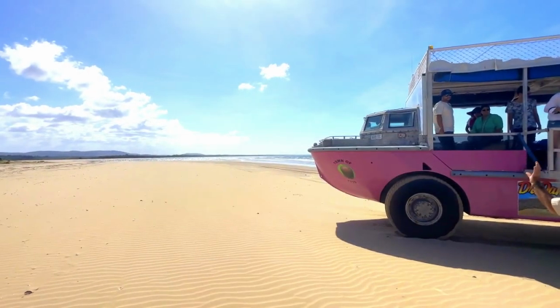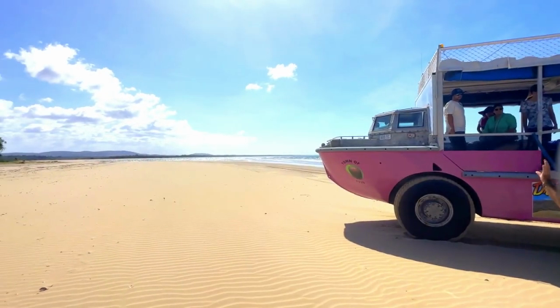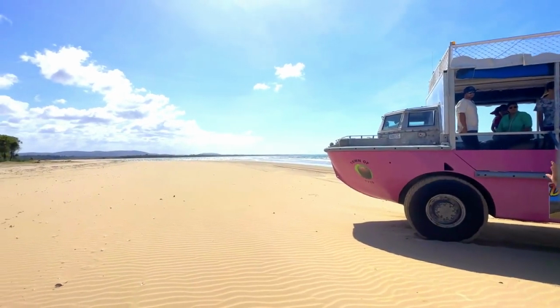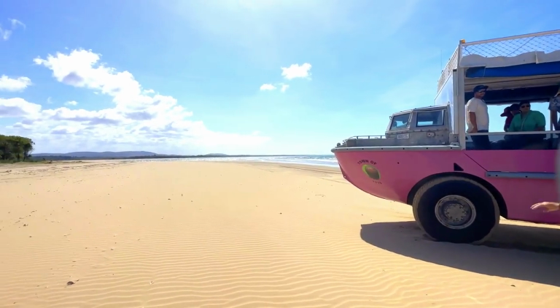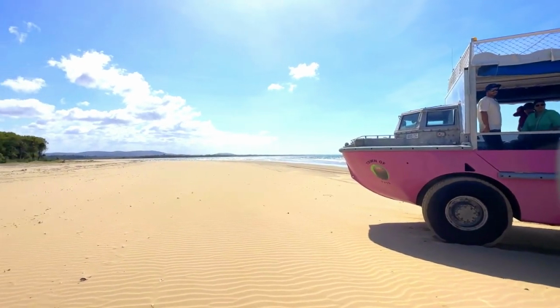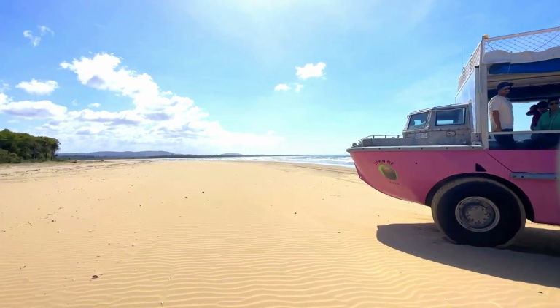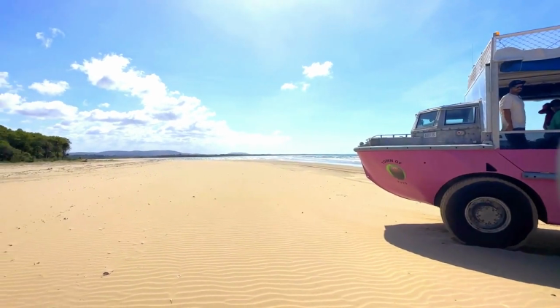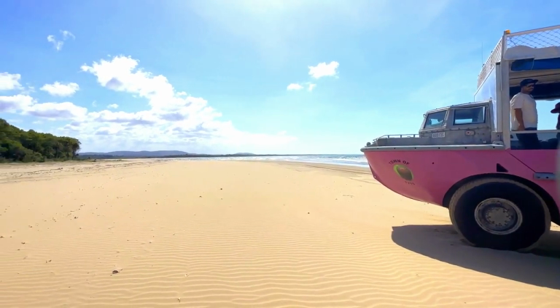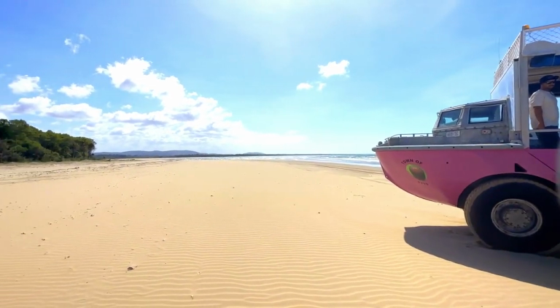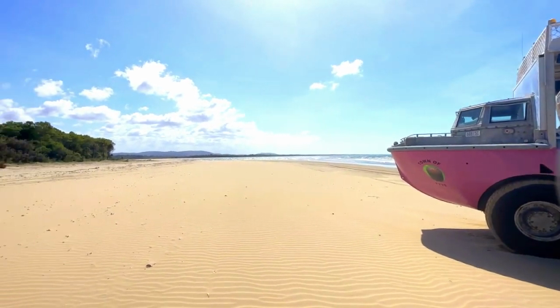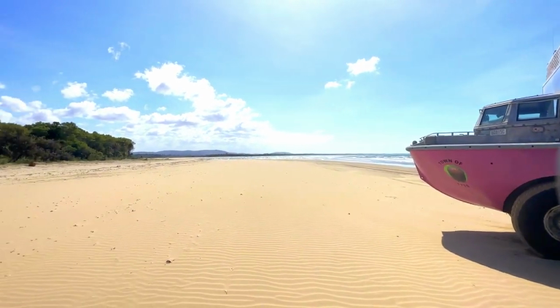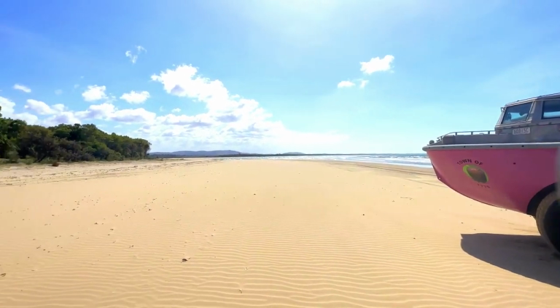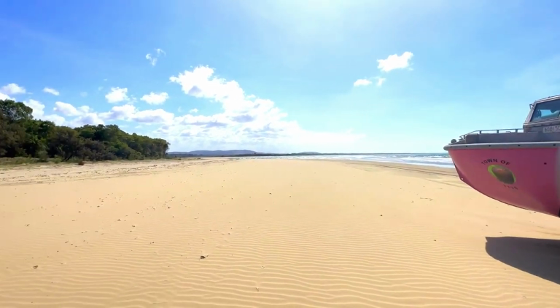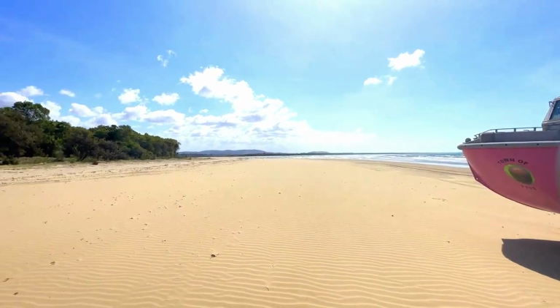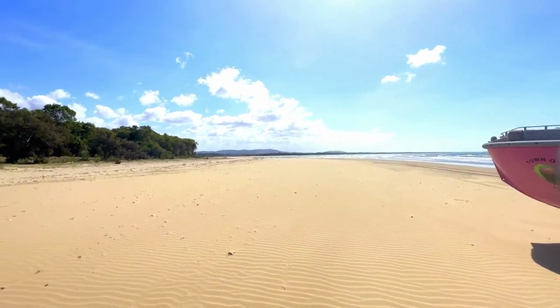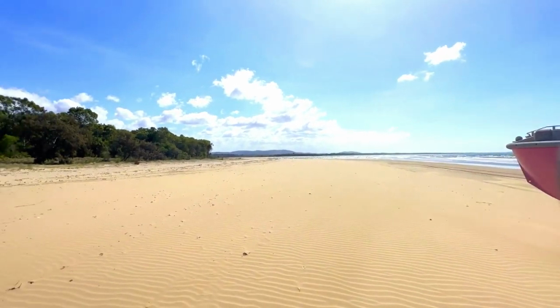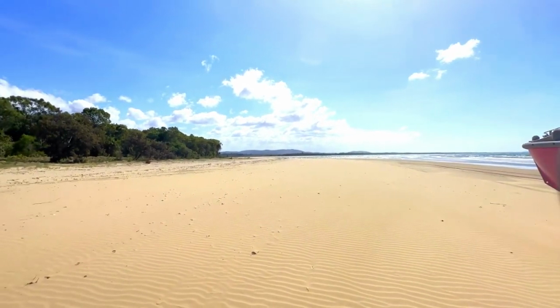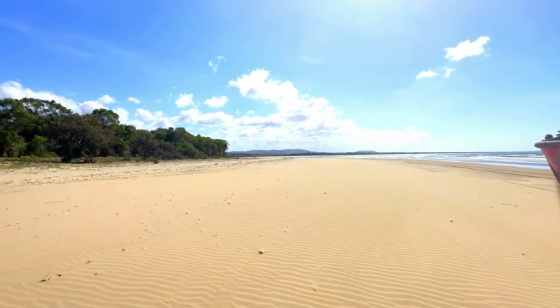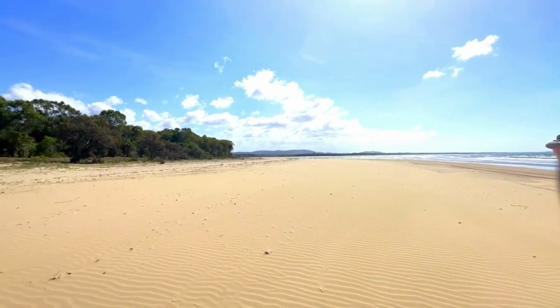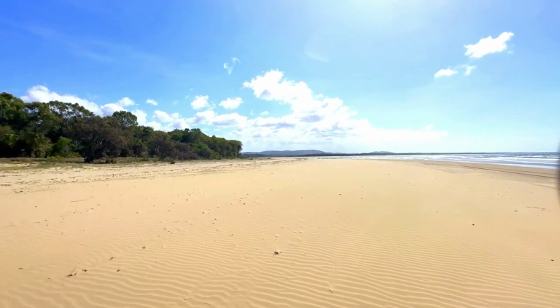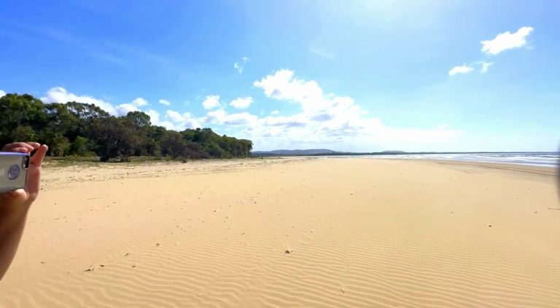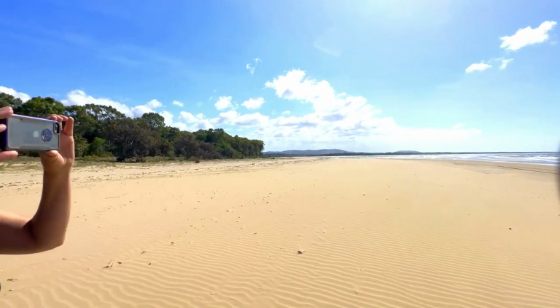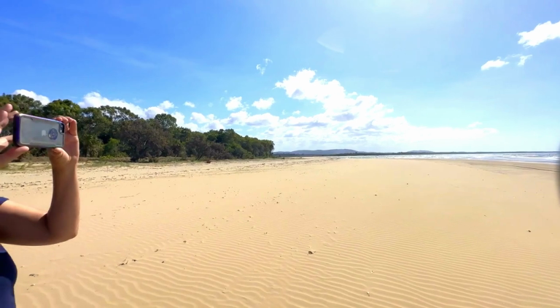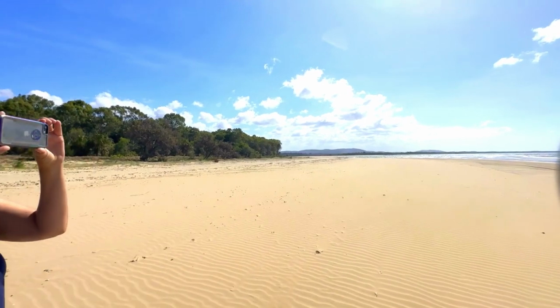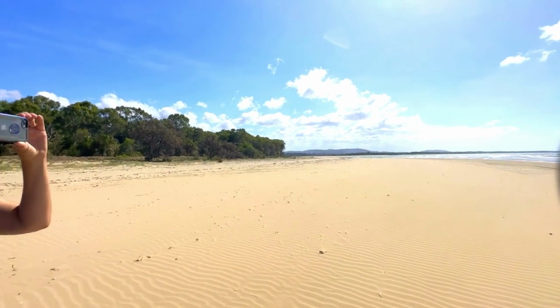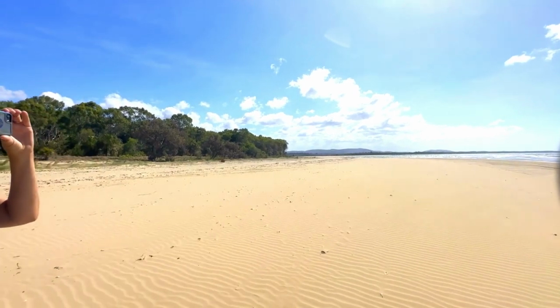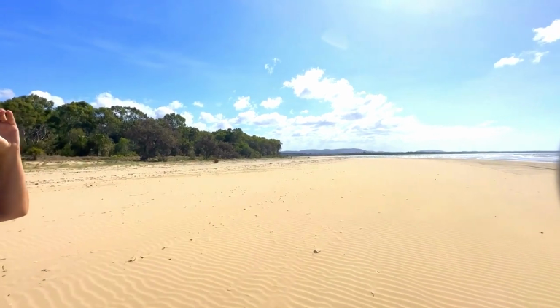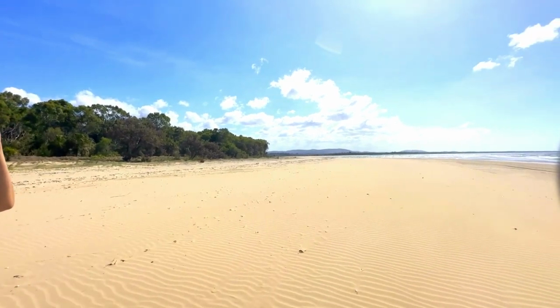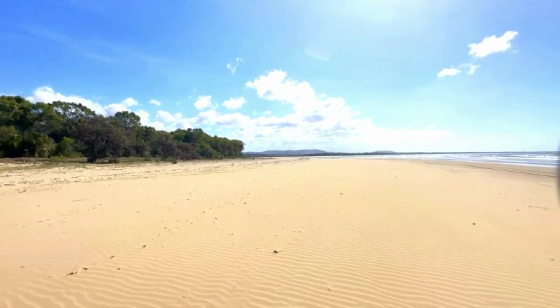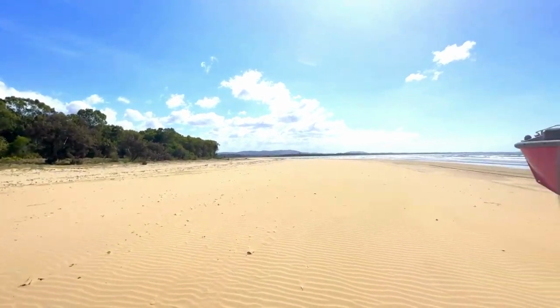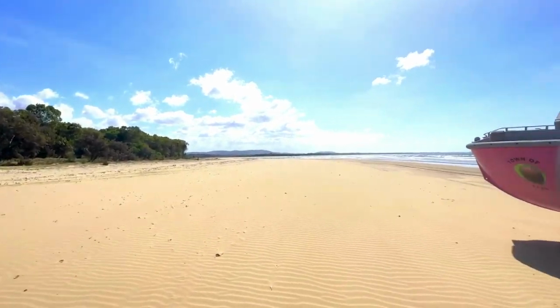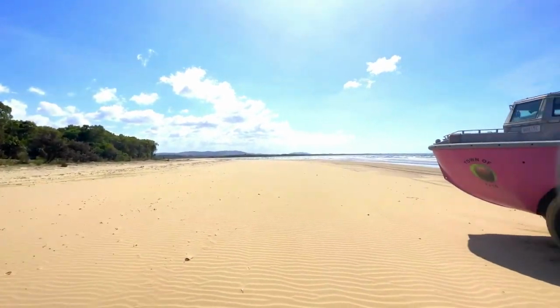There is one stop on the tour where we disembark for some photos and a quick look at the beach, and then we head back to the marina.